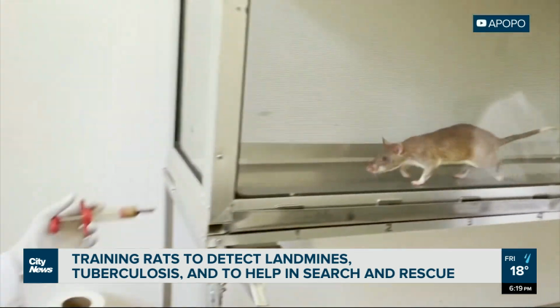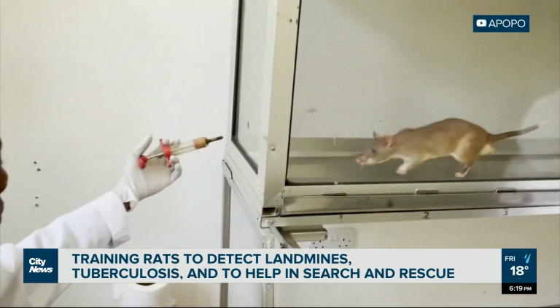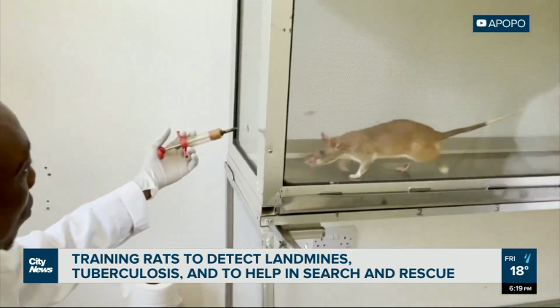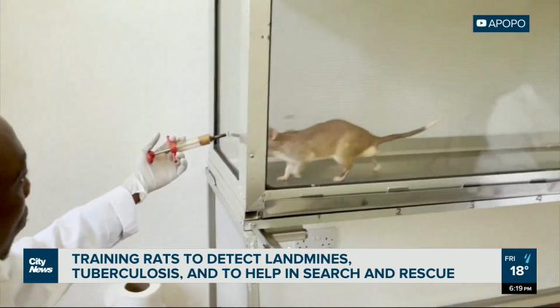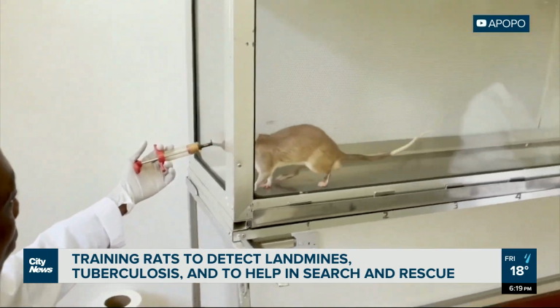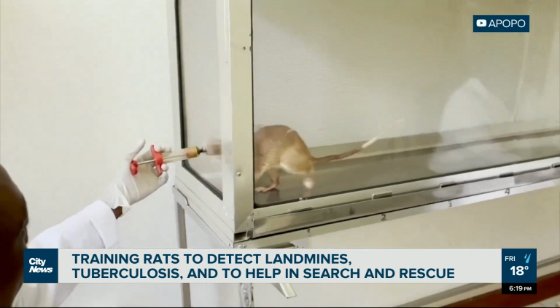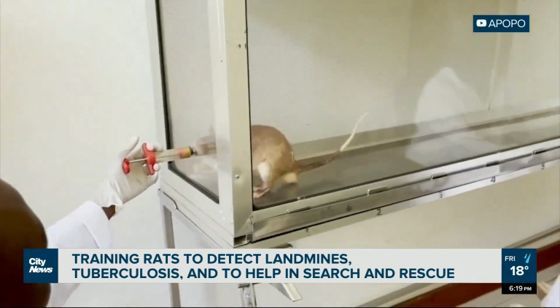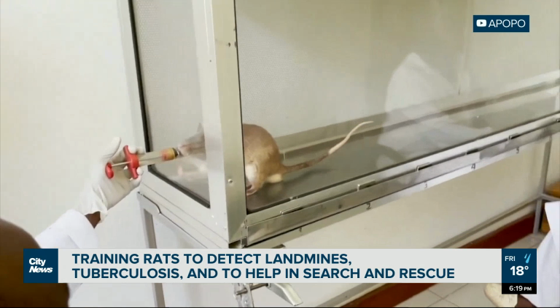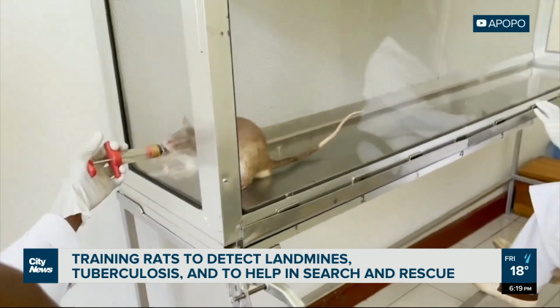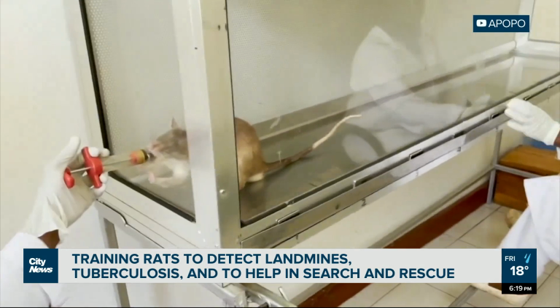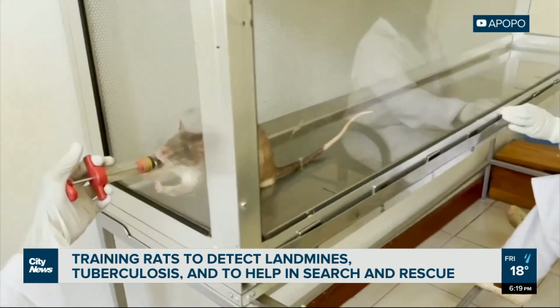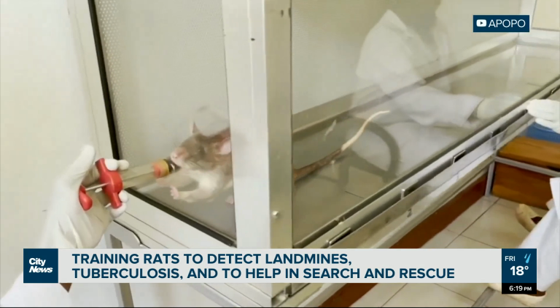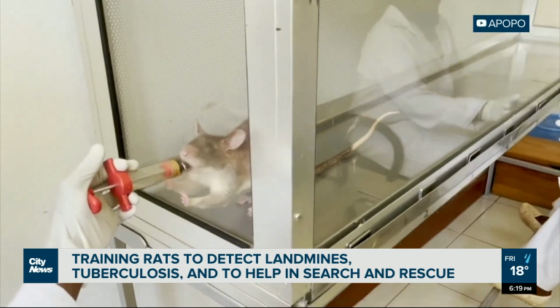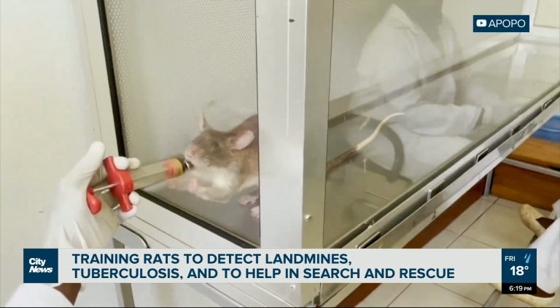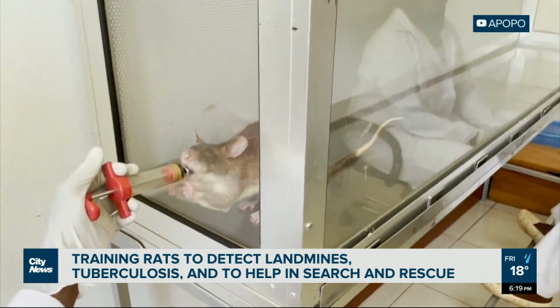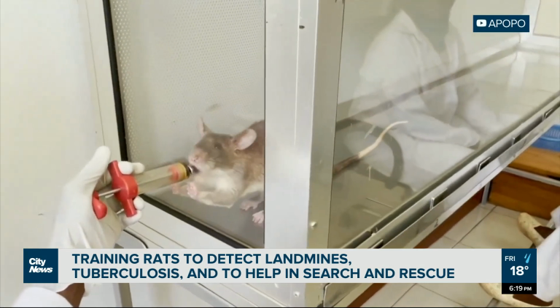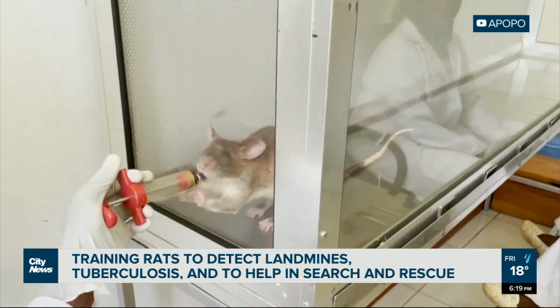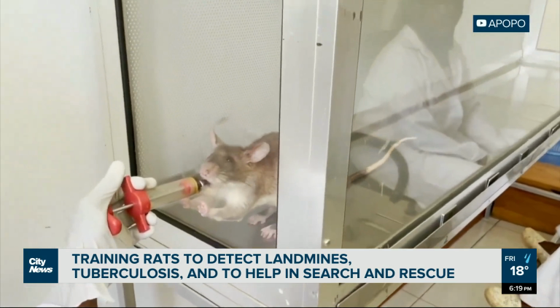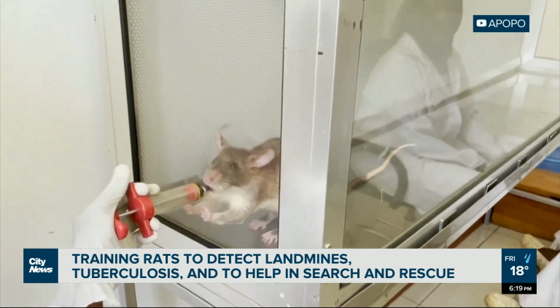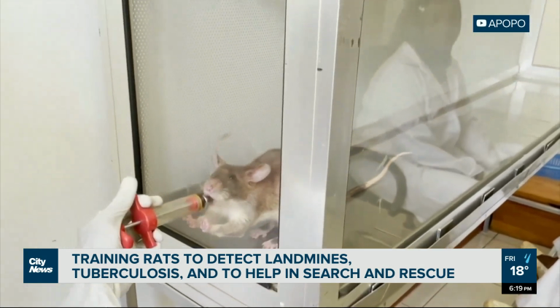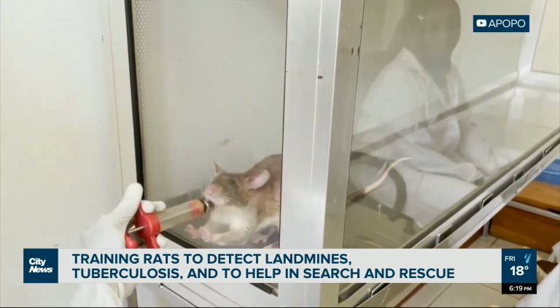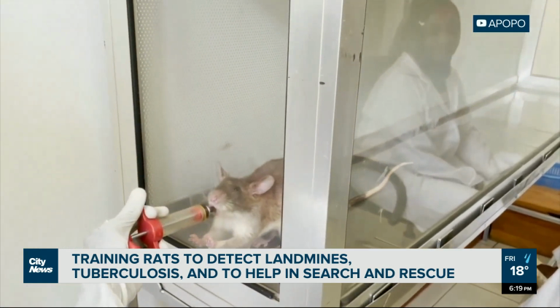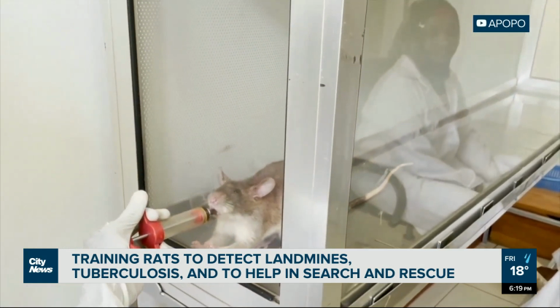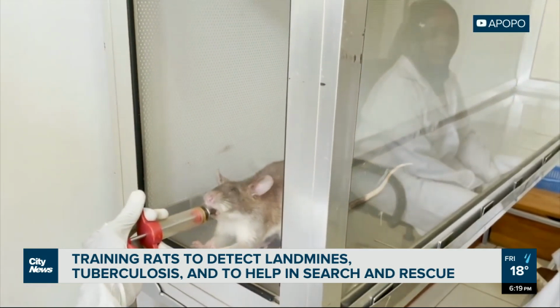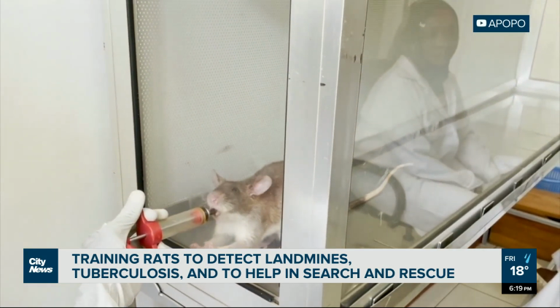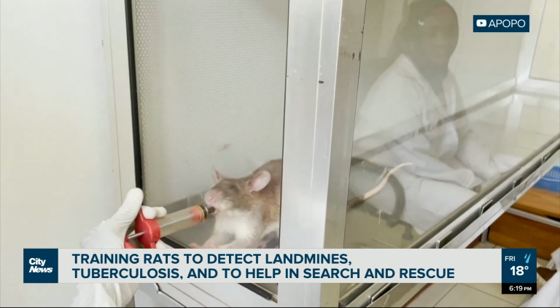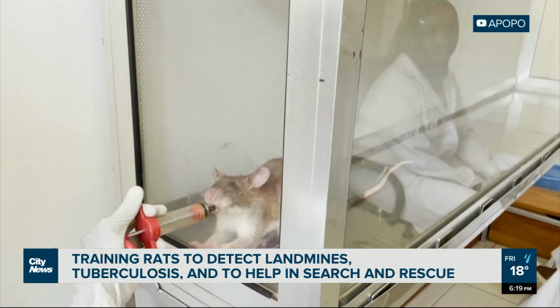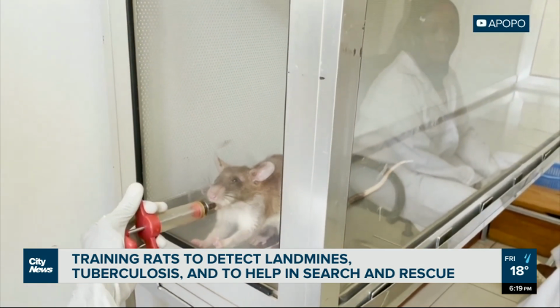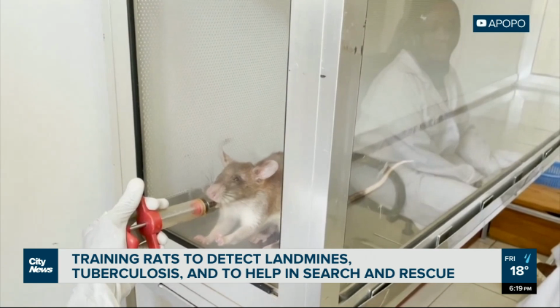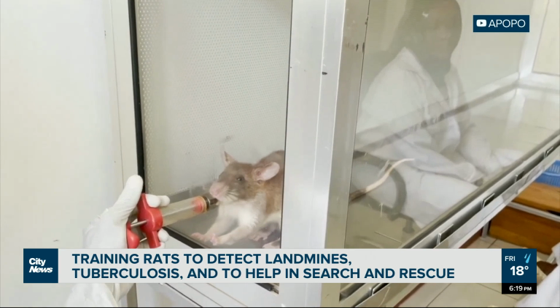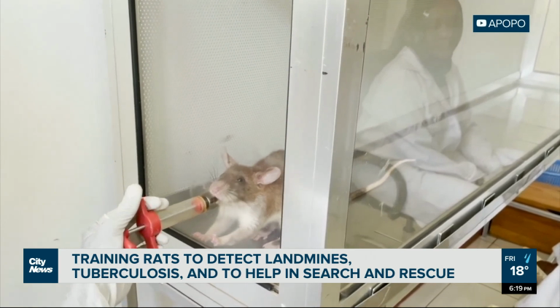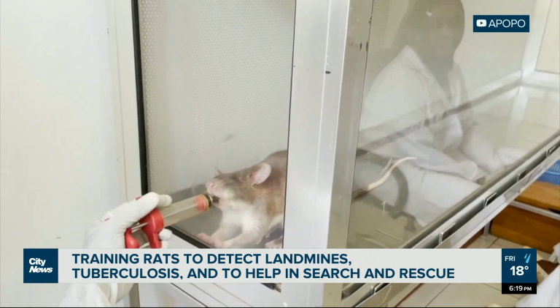And the training builds from there. It takes about nine months to fully train a giant pouched rat, which are the best candidates for the job, in part because of their relatively long eight-year lifespan.